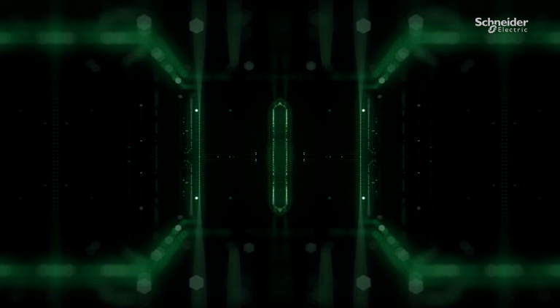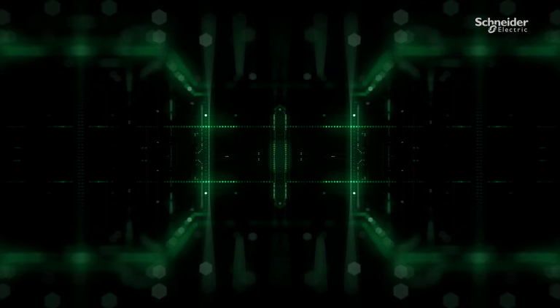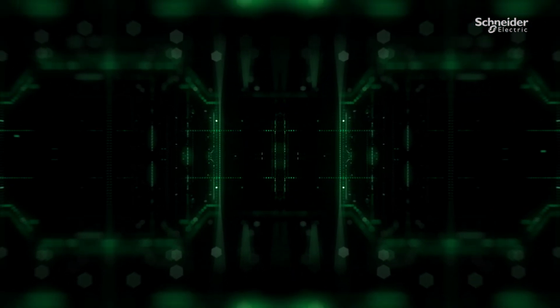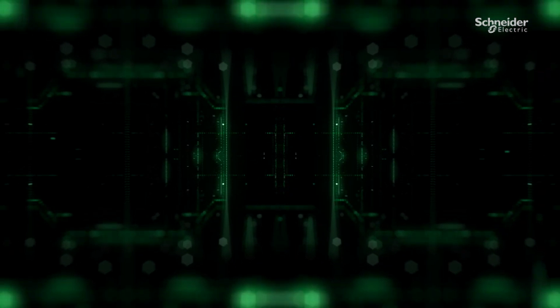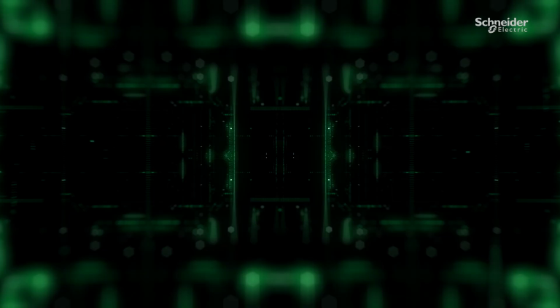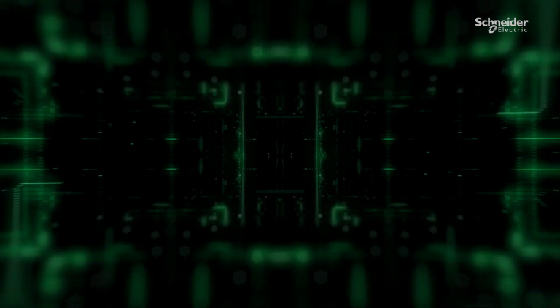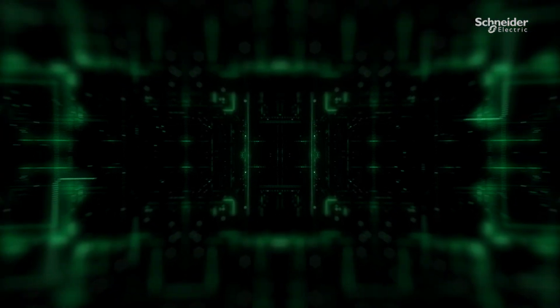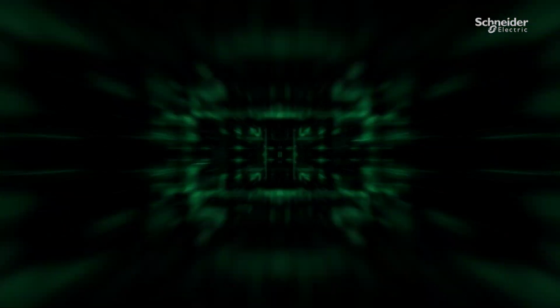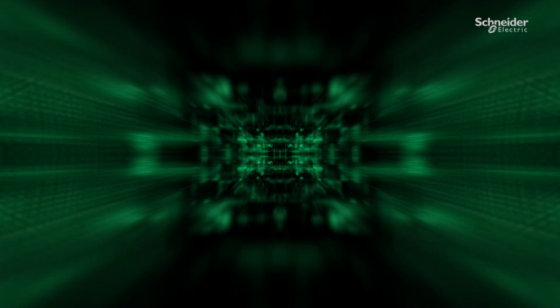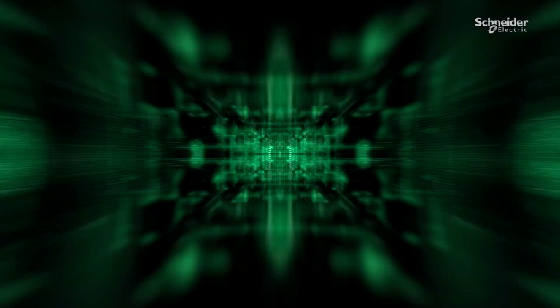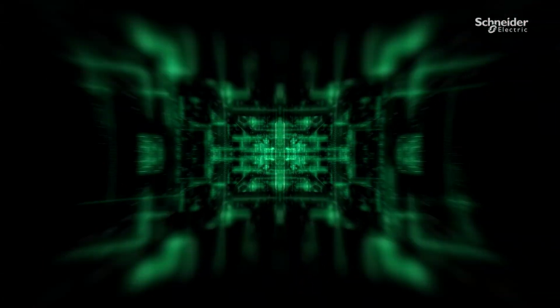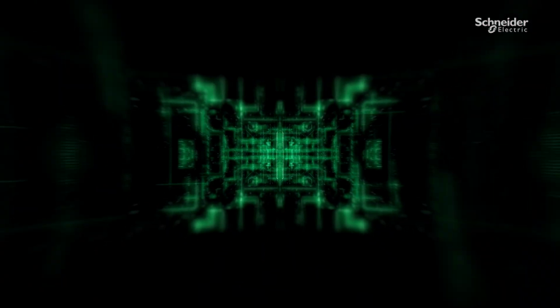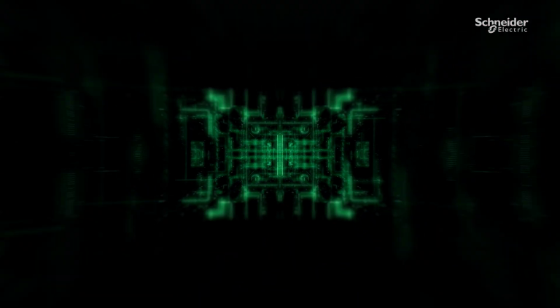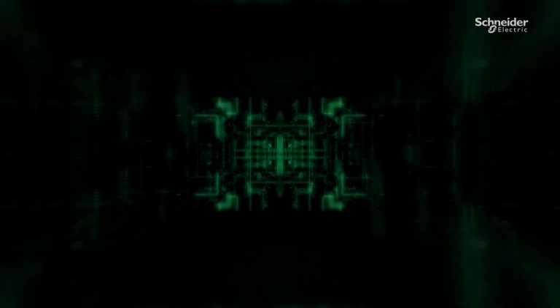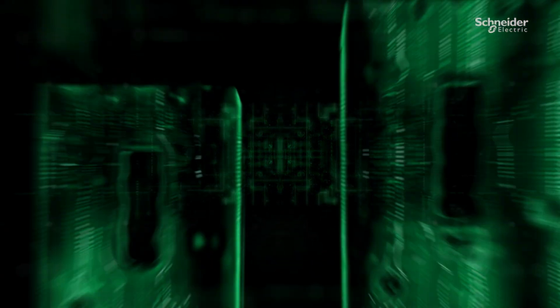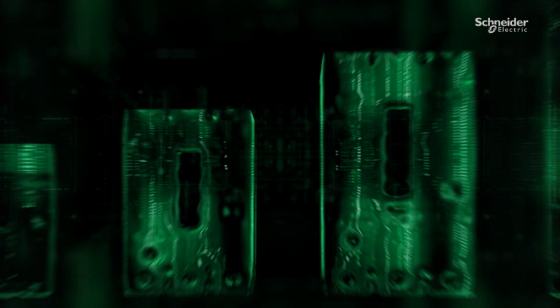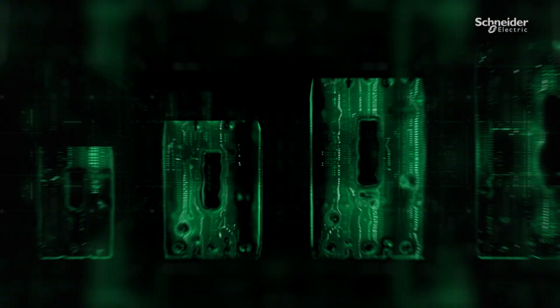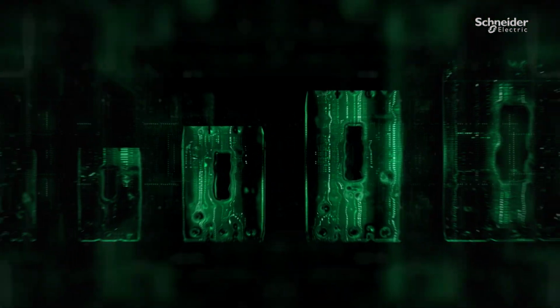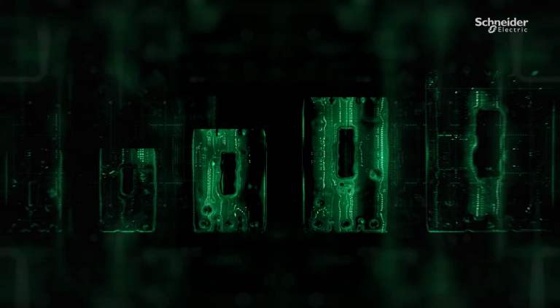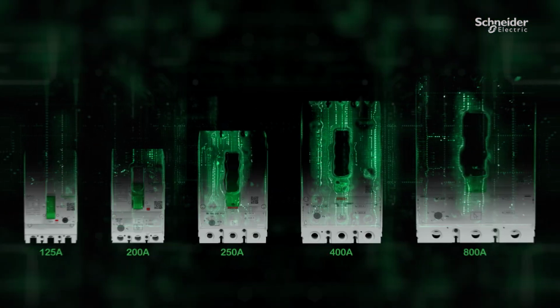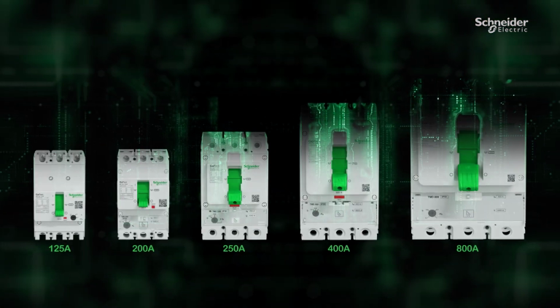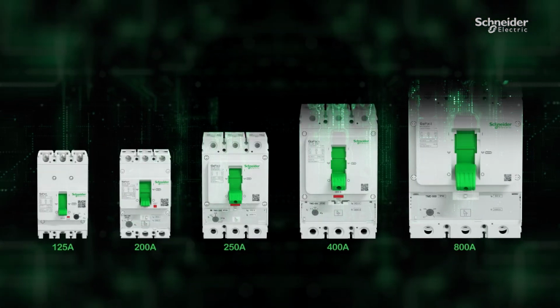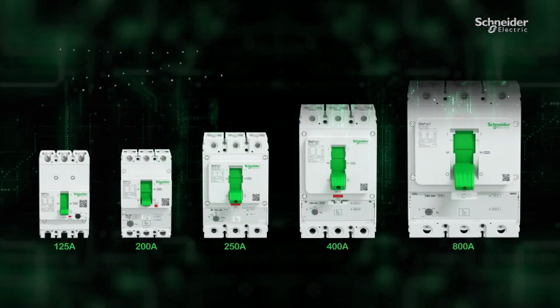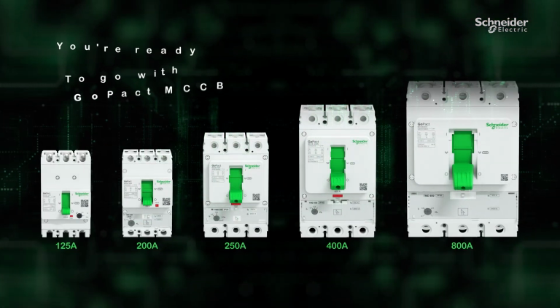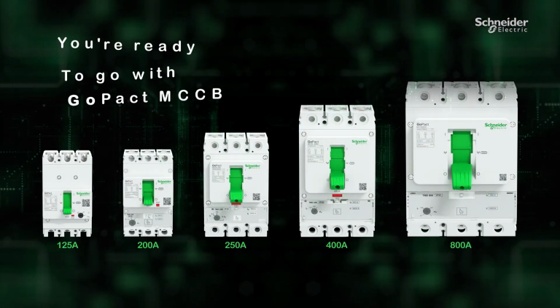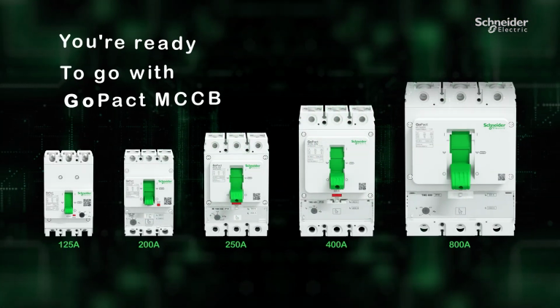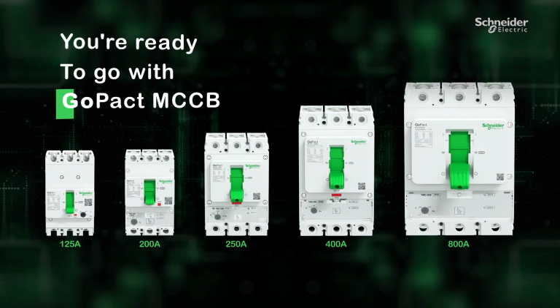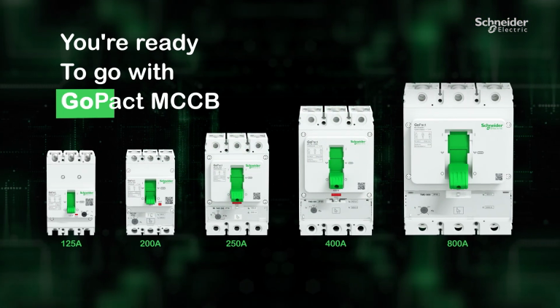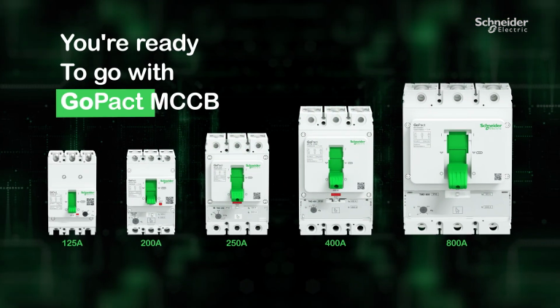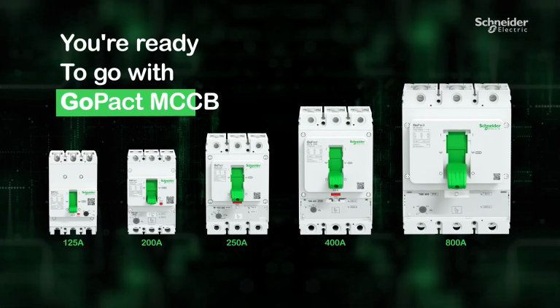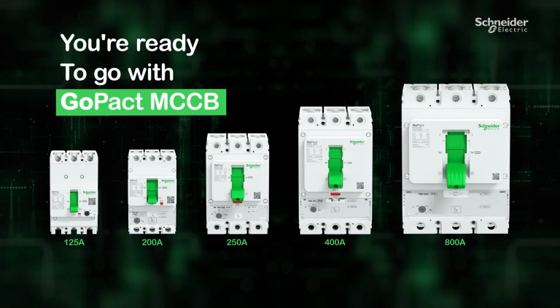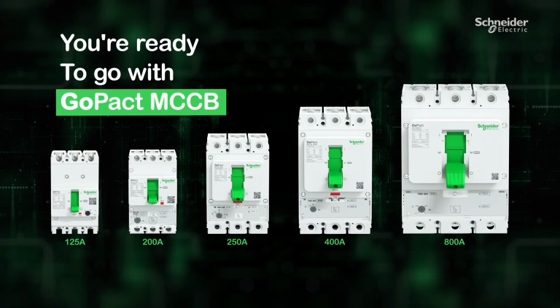GOPACT MCCBs — made in India, trusted around the world.